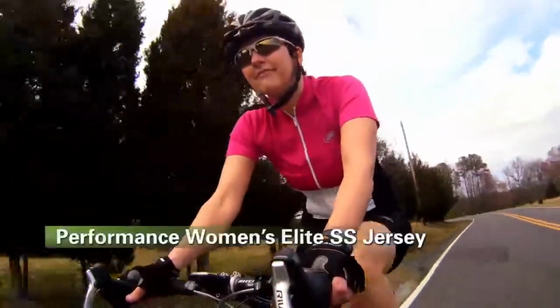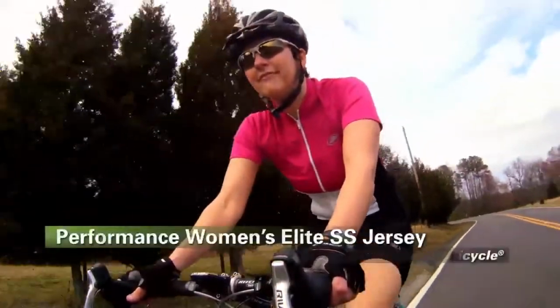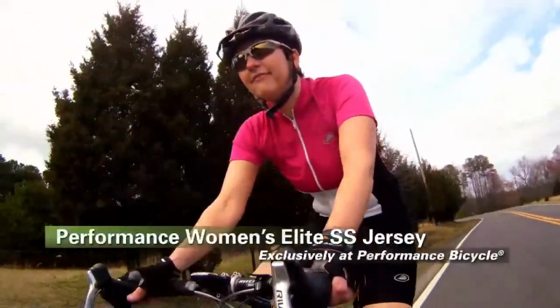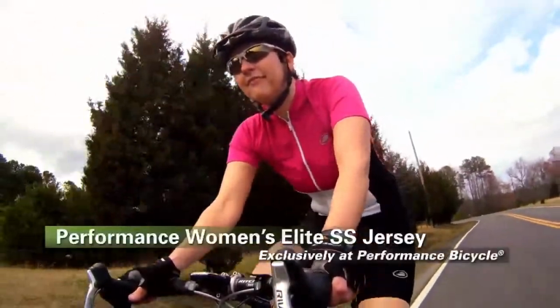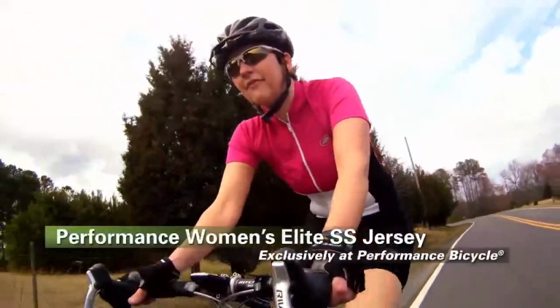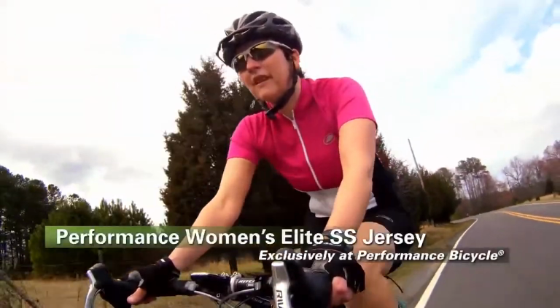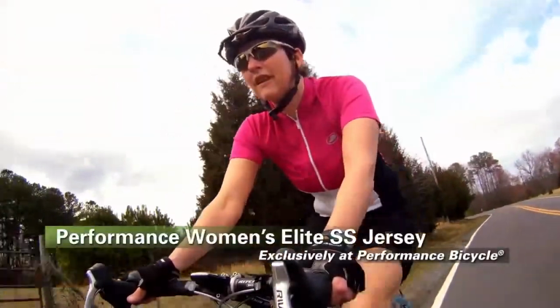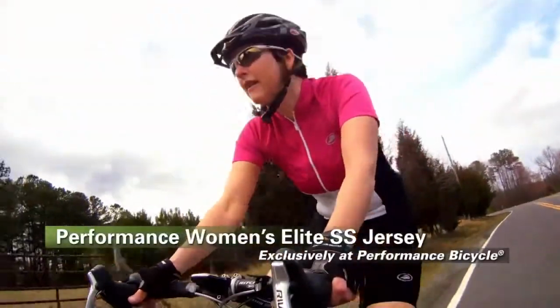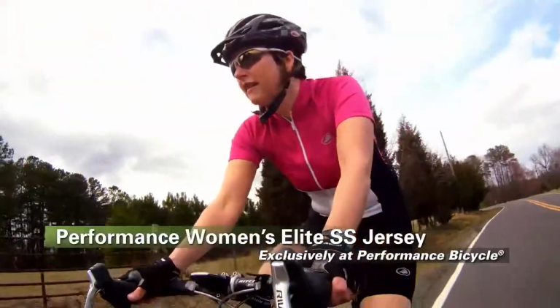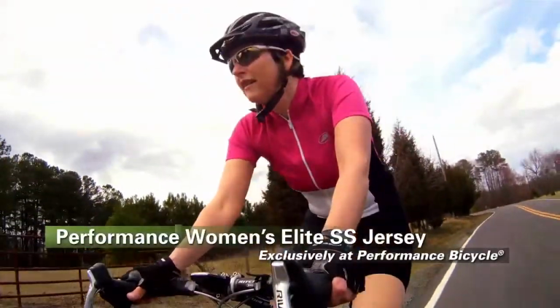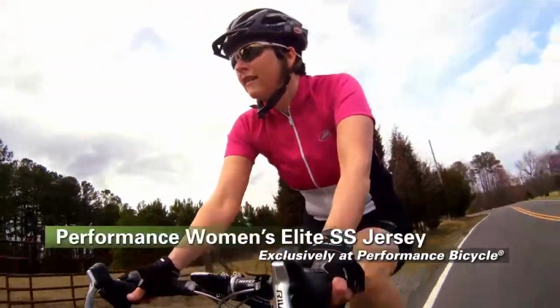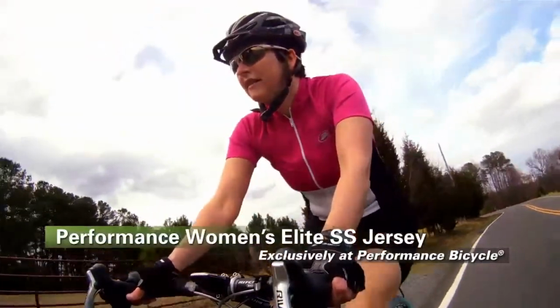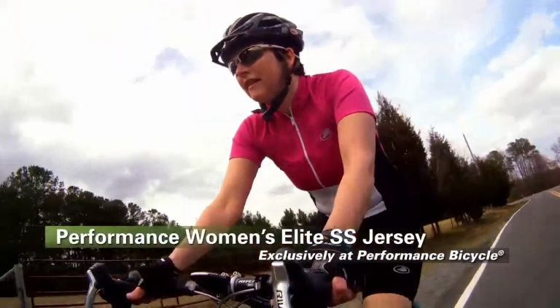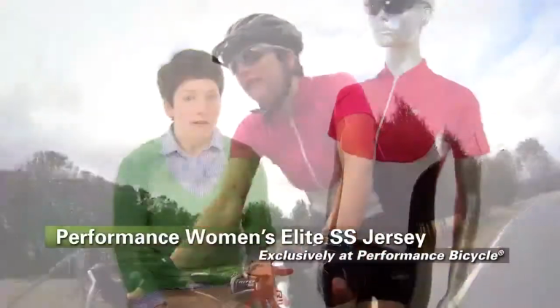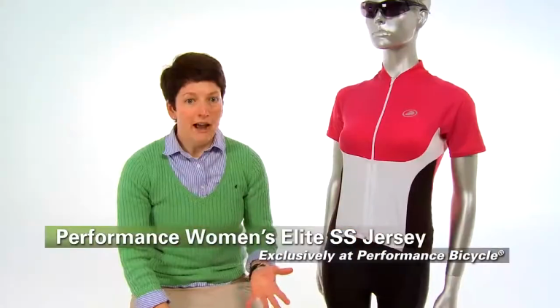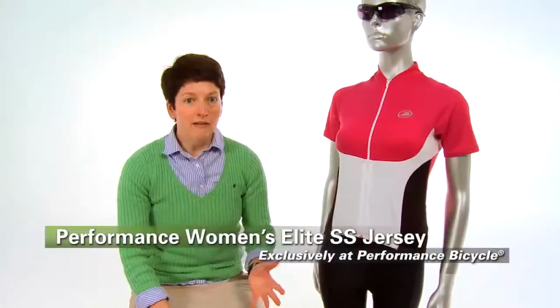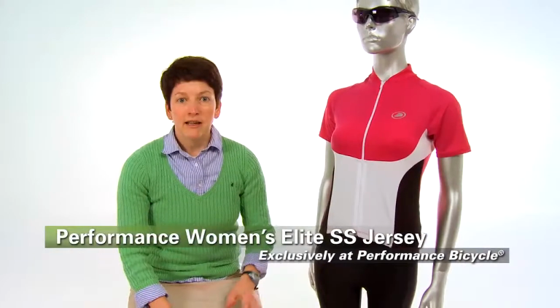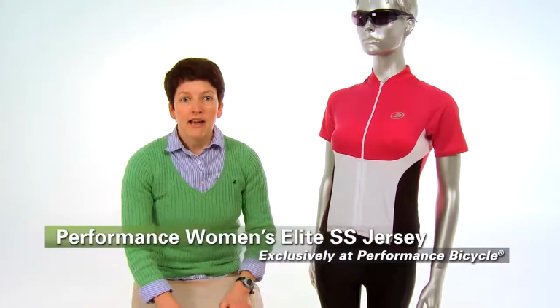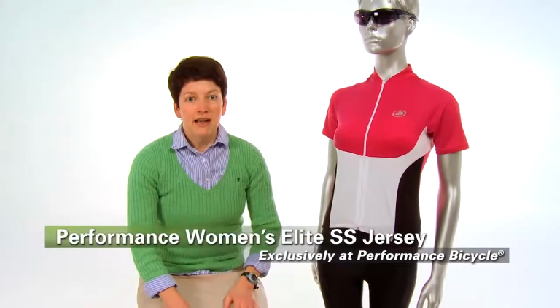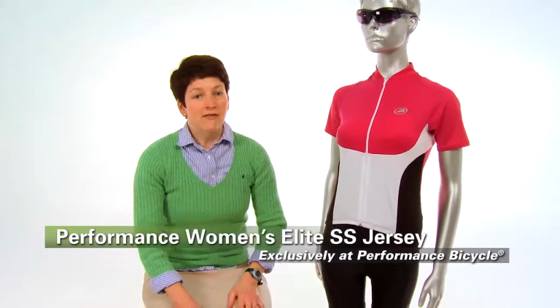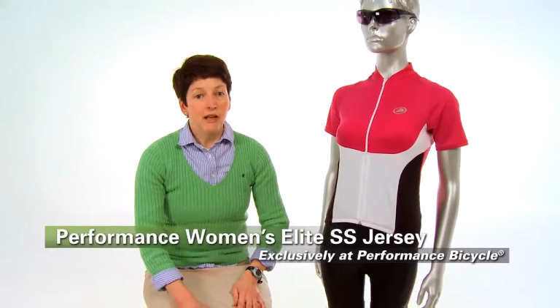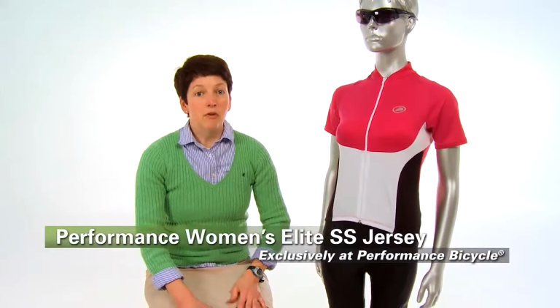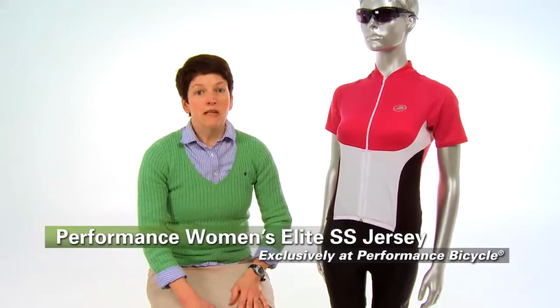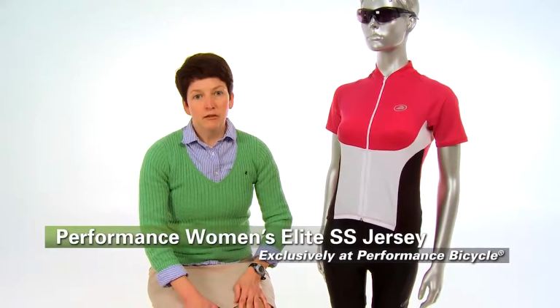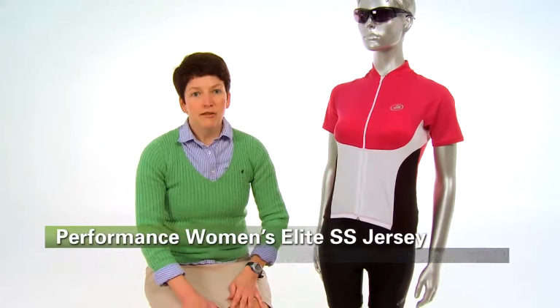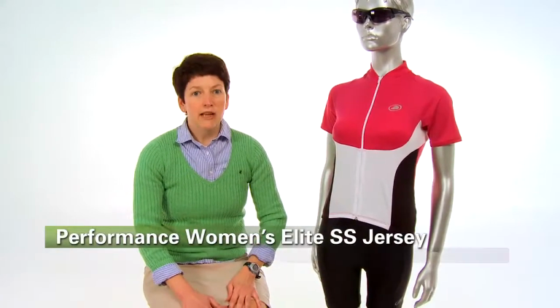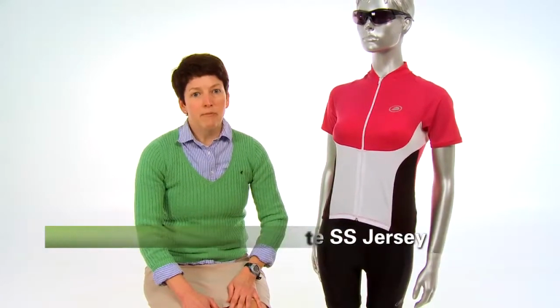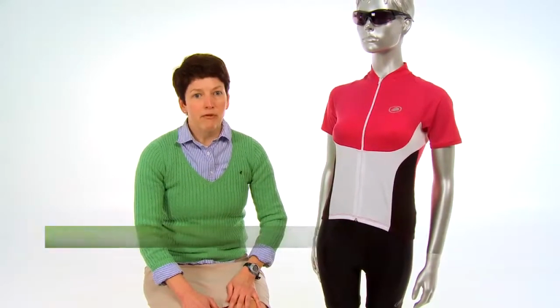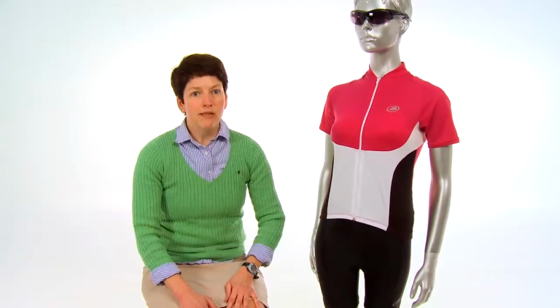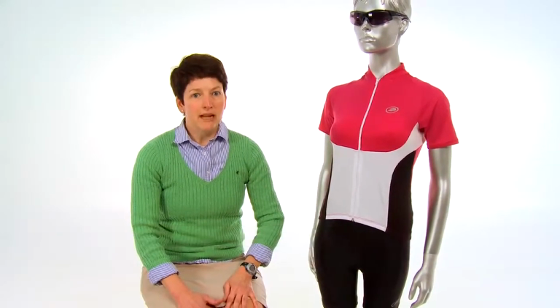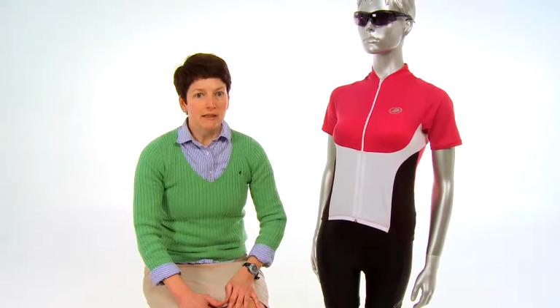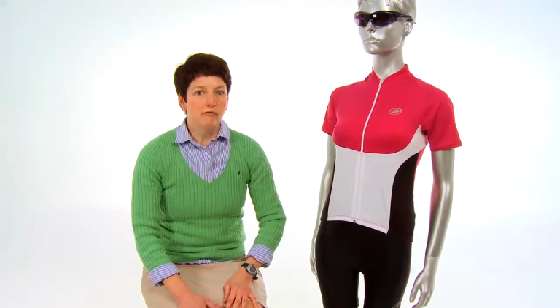This is a great jersey for any ride whether you're inside or out, and it's available exclusively at Performance Bicycle.